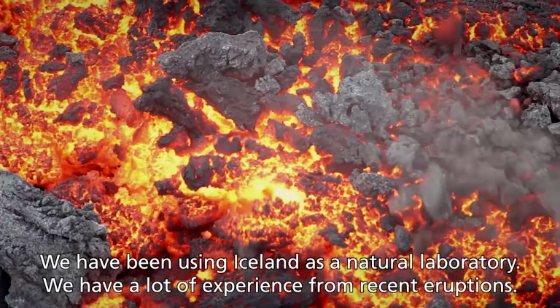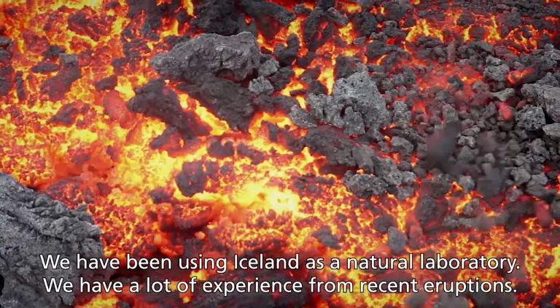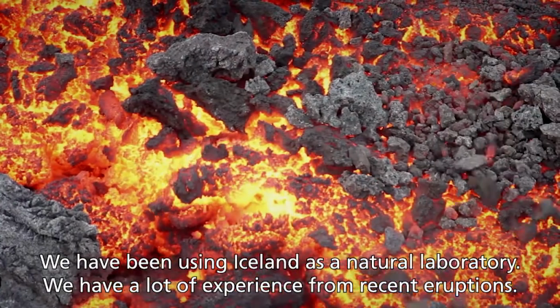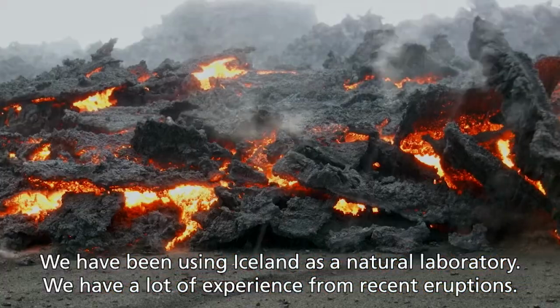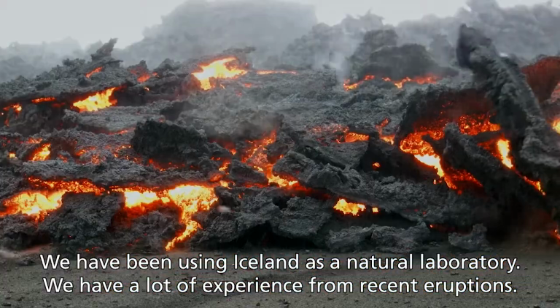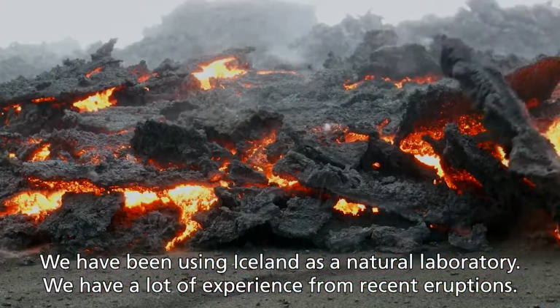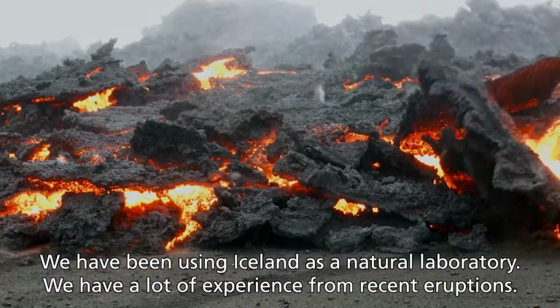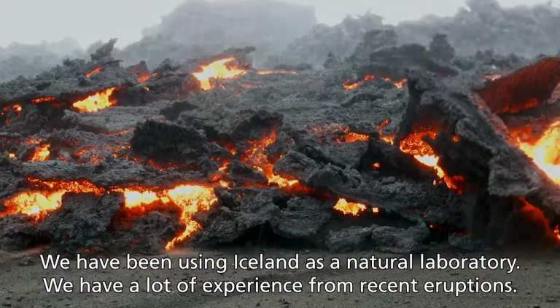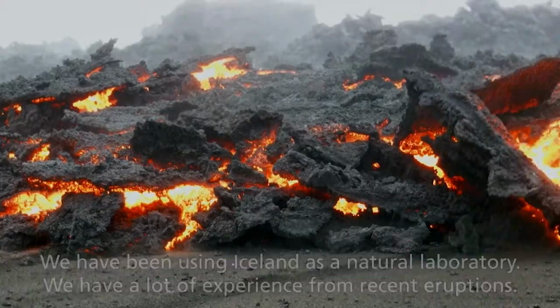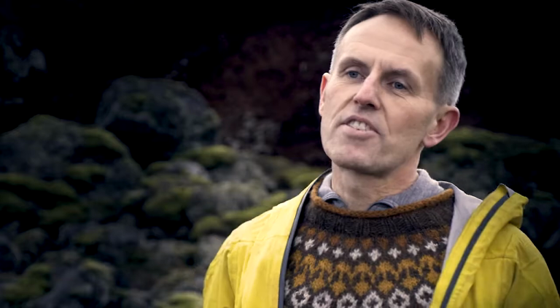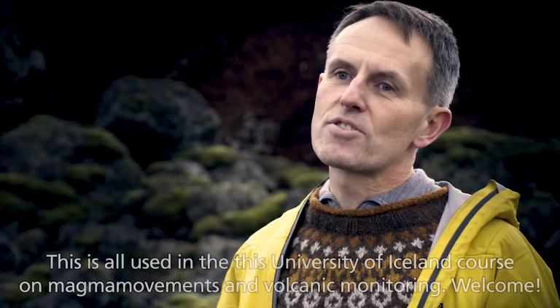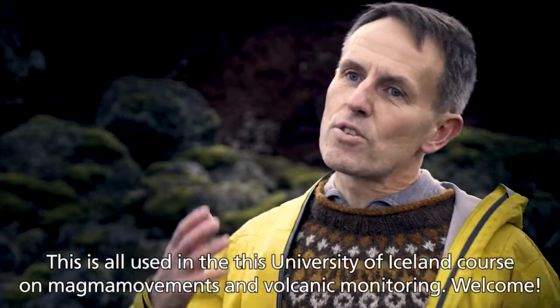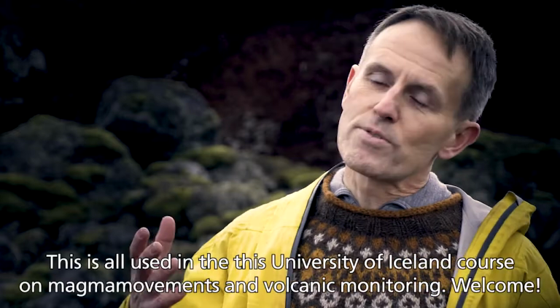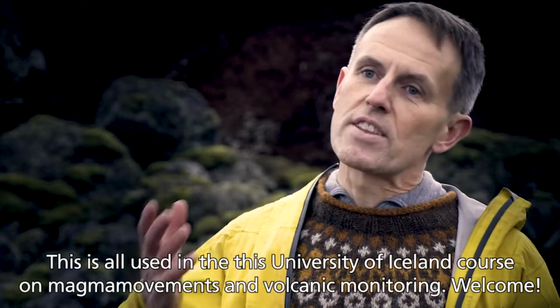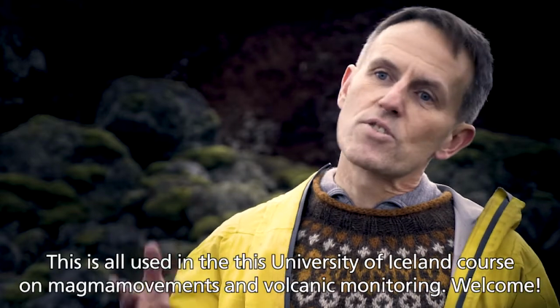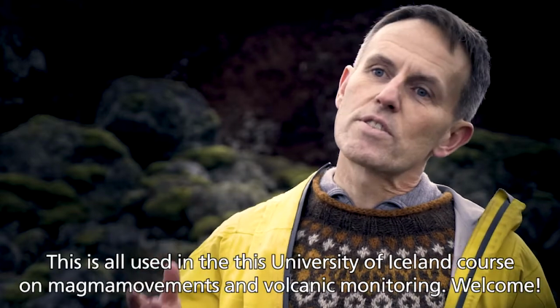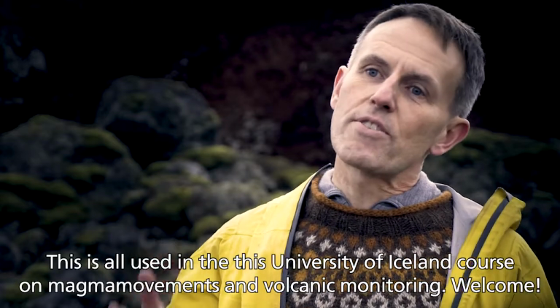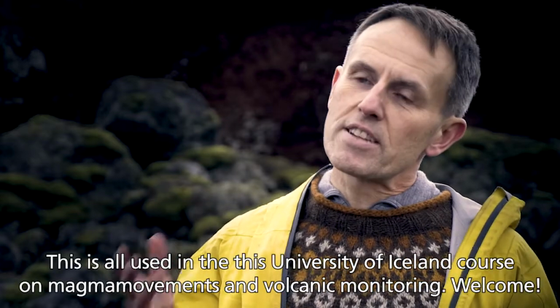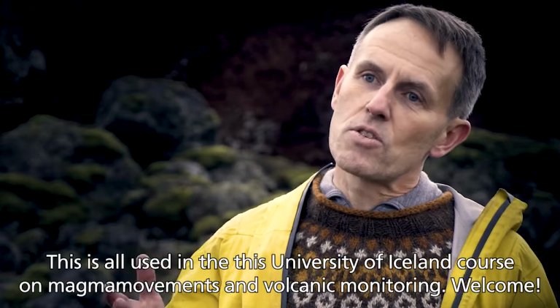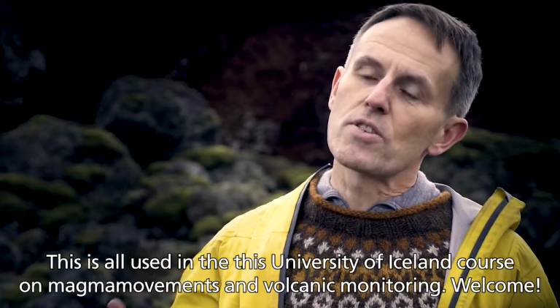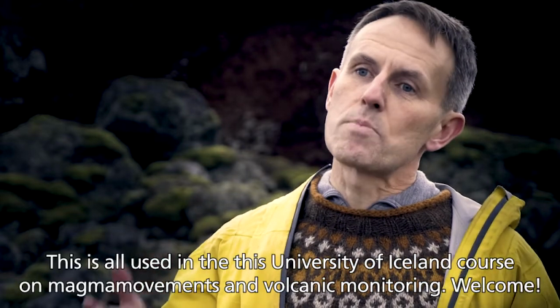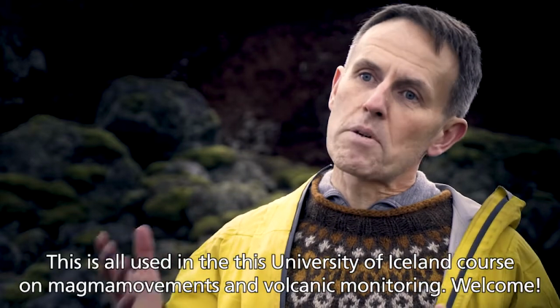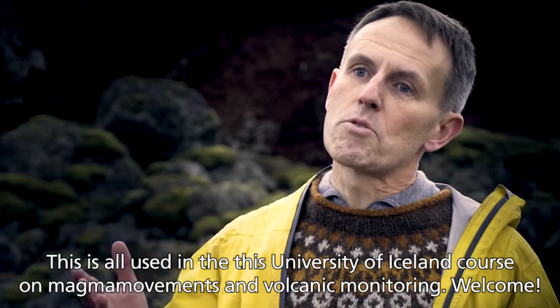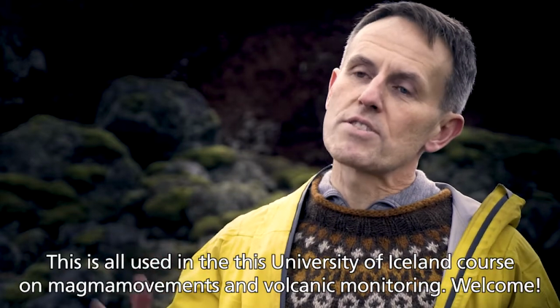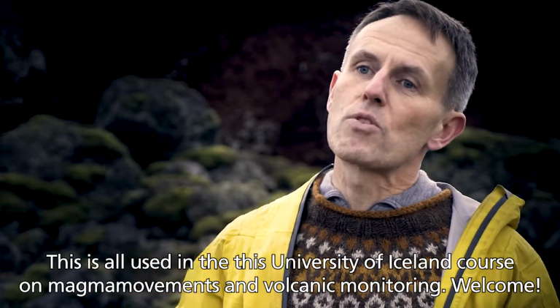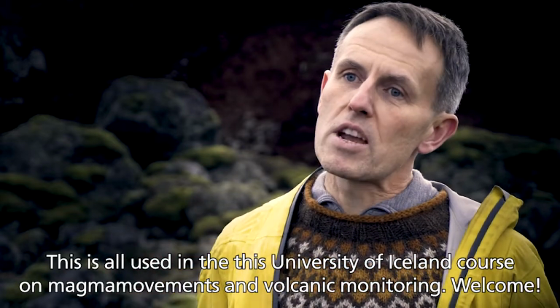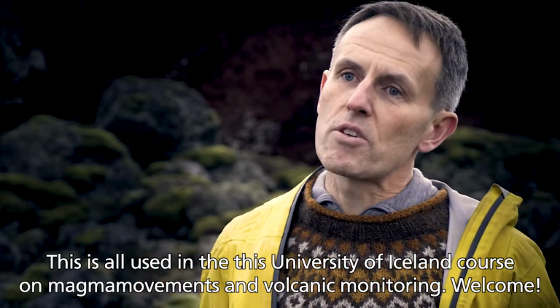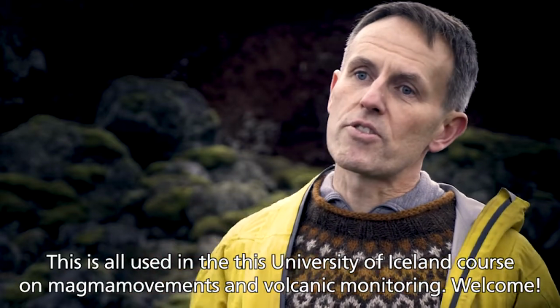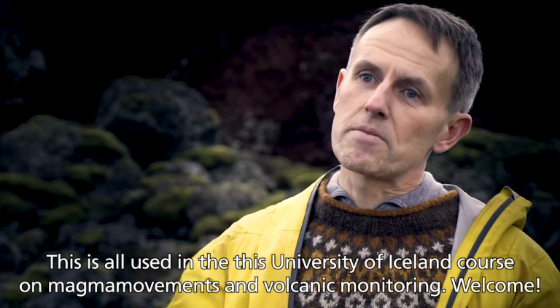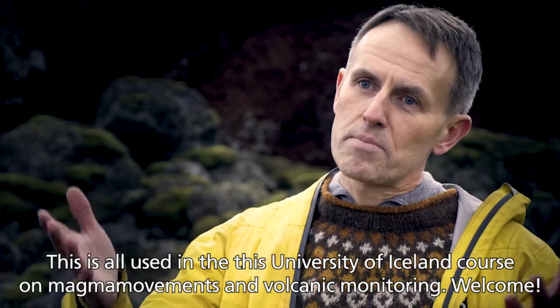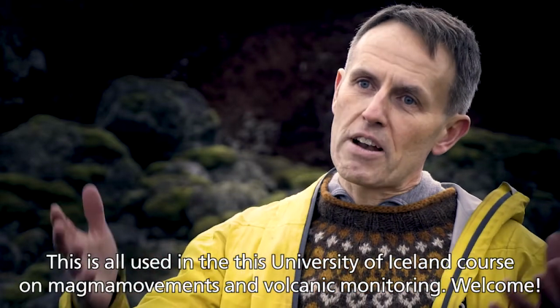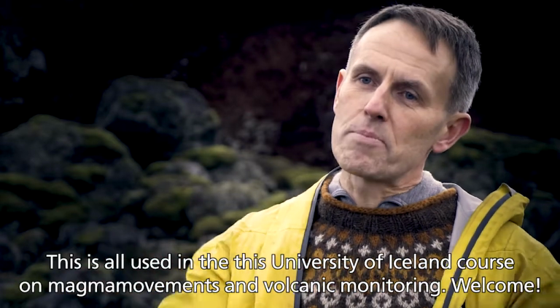We have a lot of experience from recent eruptions. This is all used in this University of Iceland course on magma movements and volcano monitoring. Be welcome!